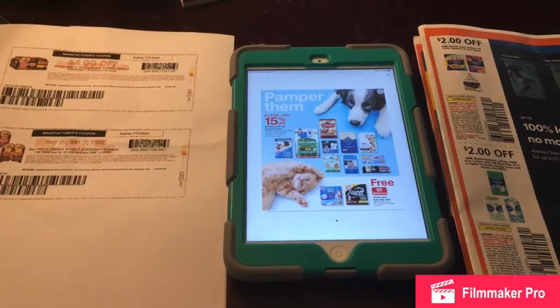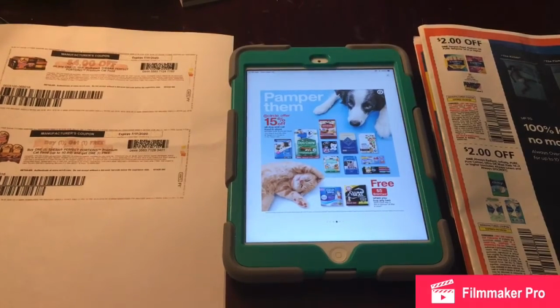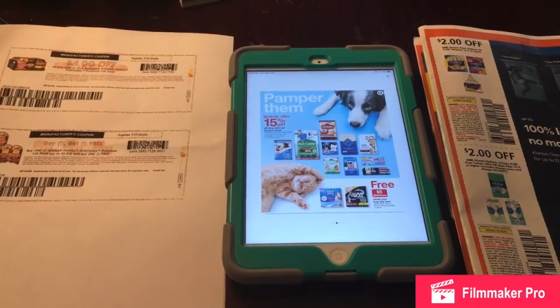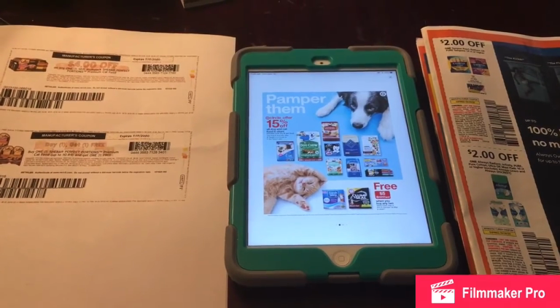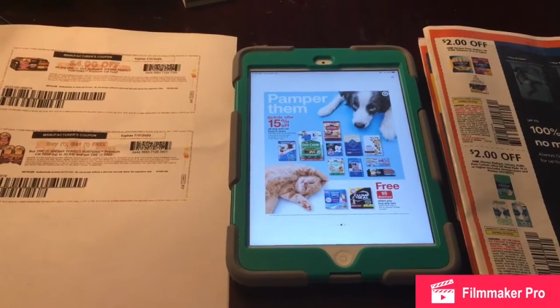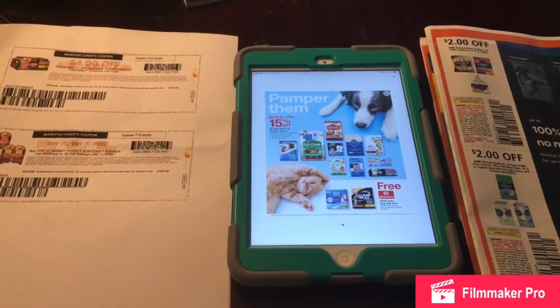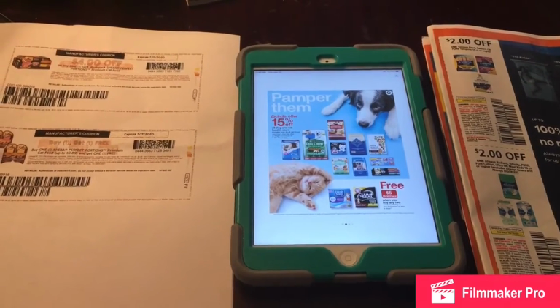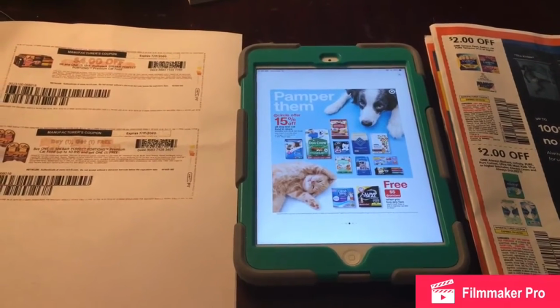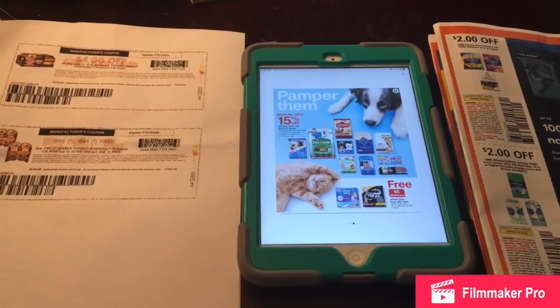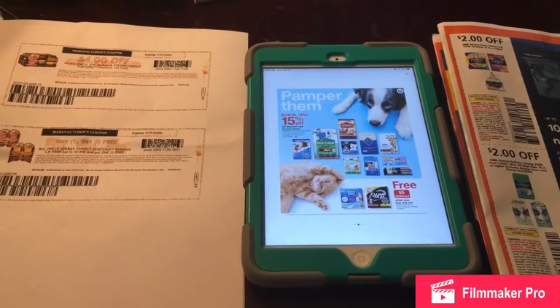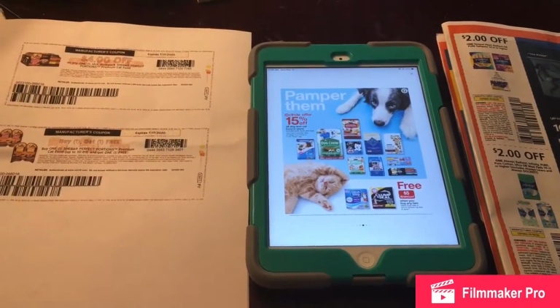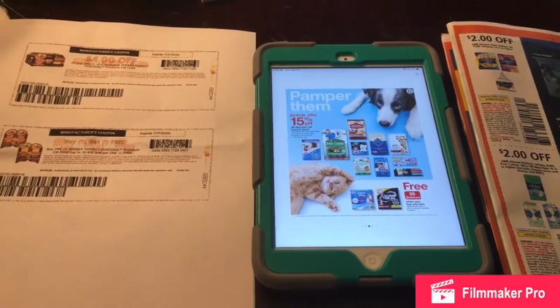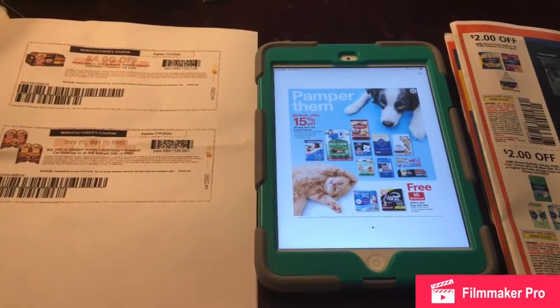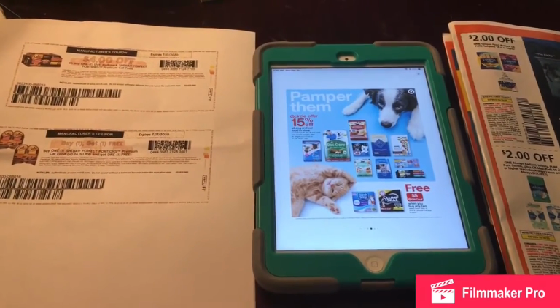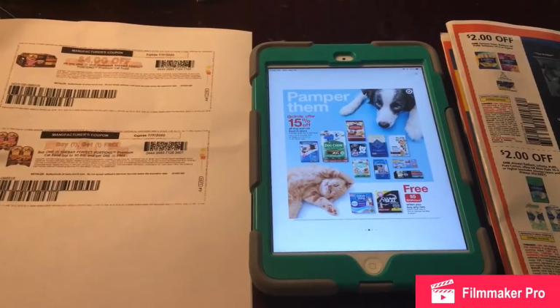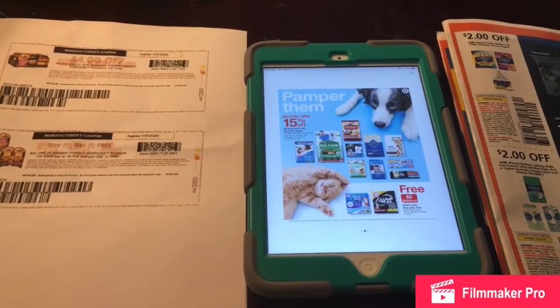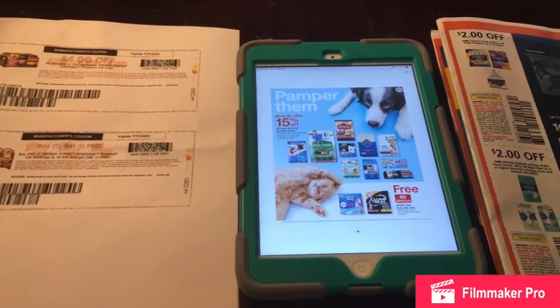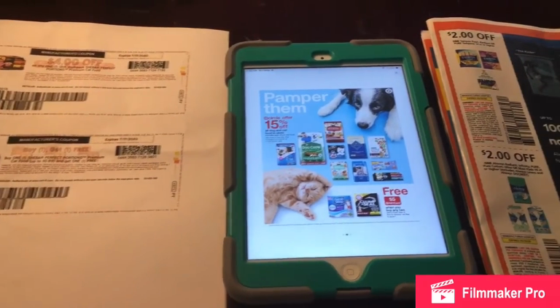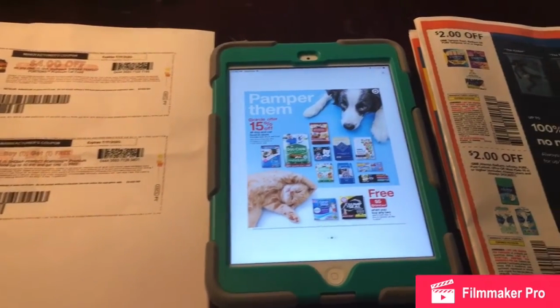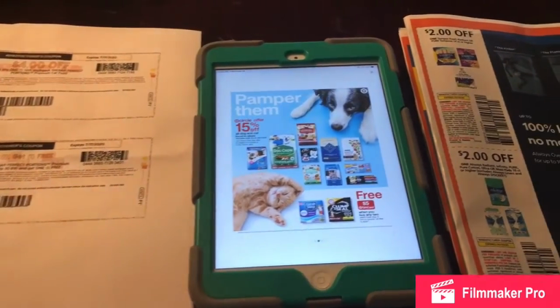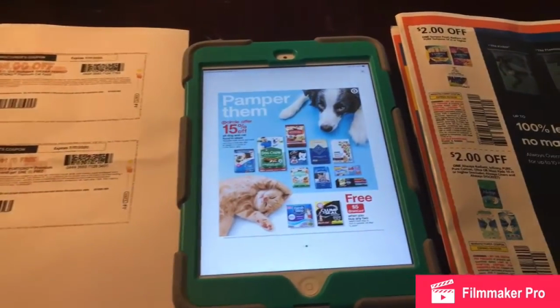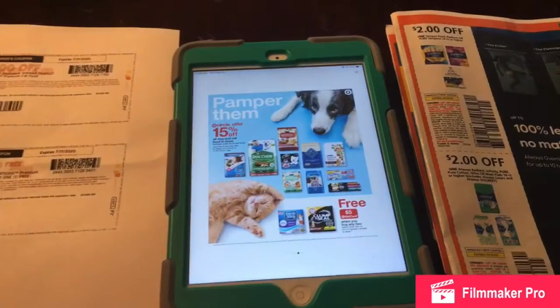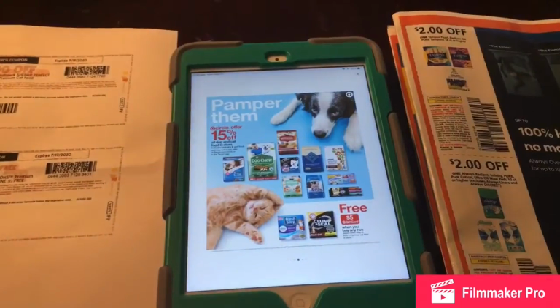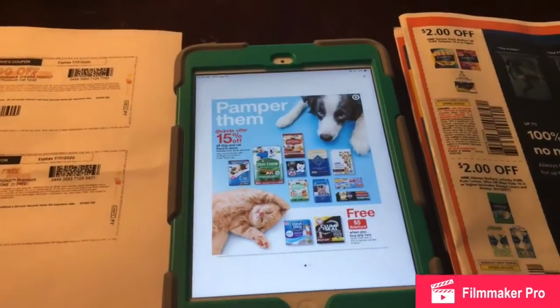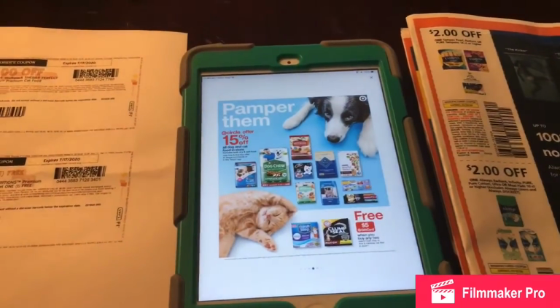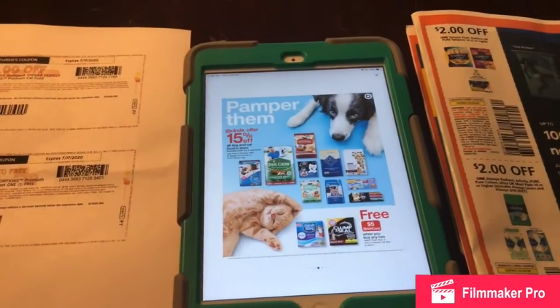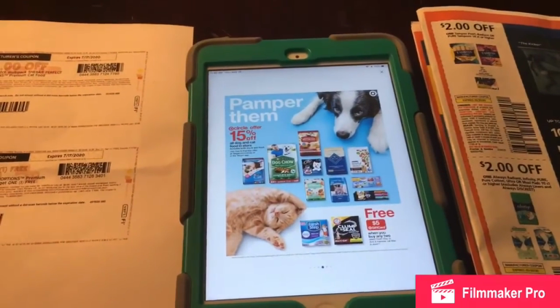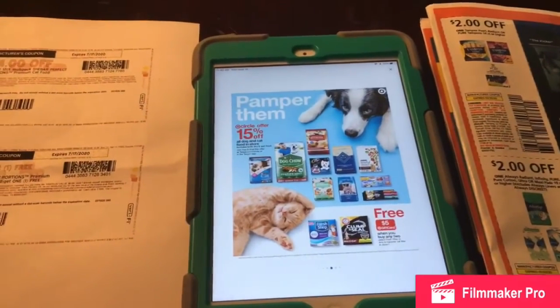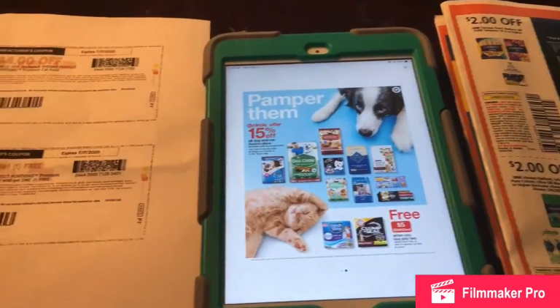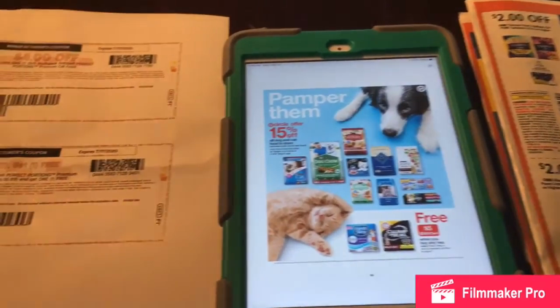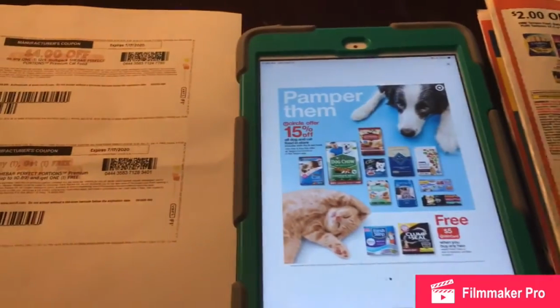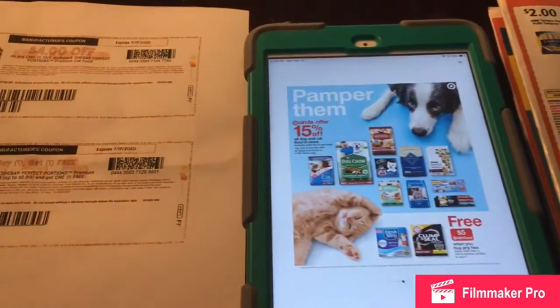Hi, this is Jennifer with Coupons Are Fun, and I have a couple deals I wanted to show you today.